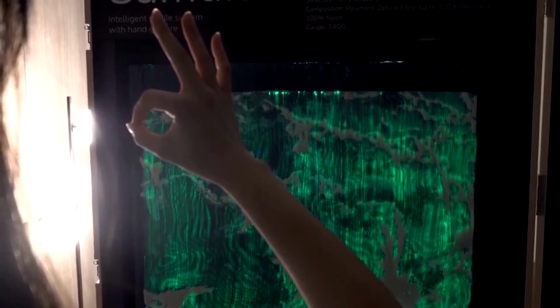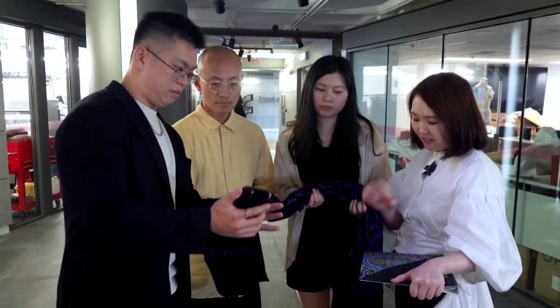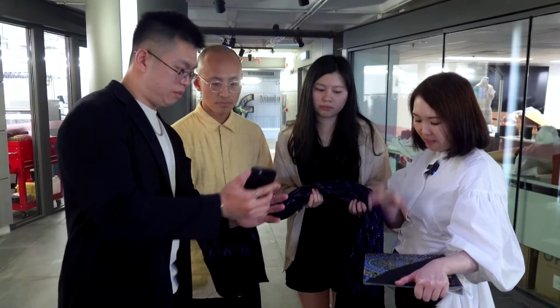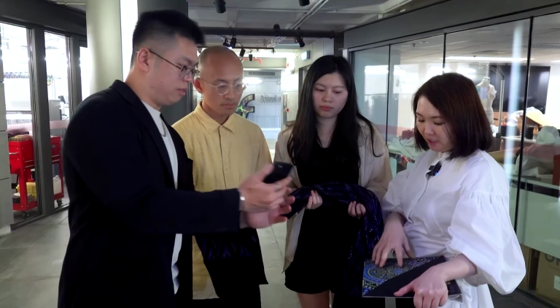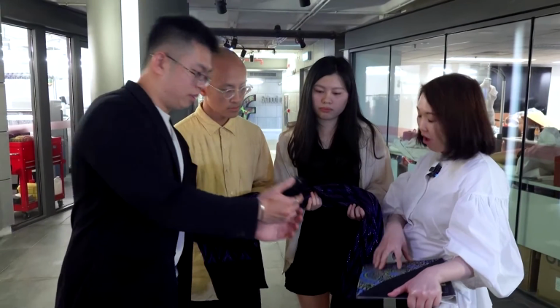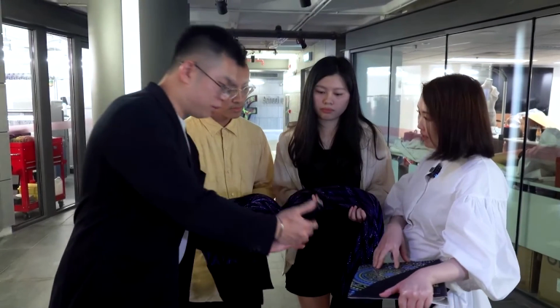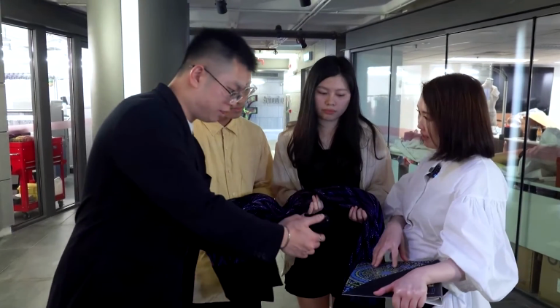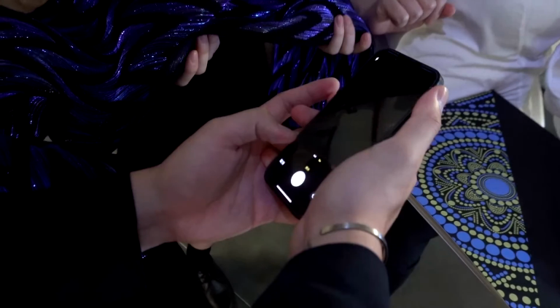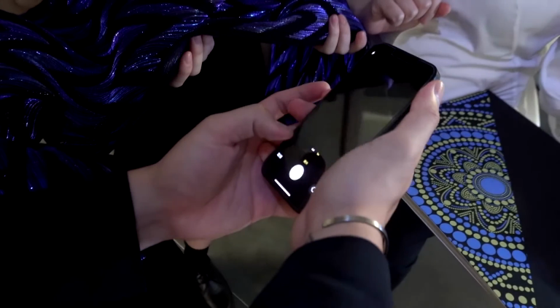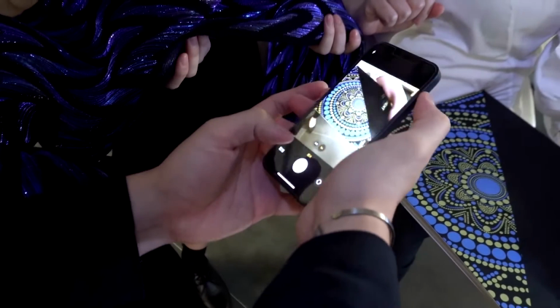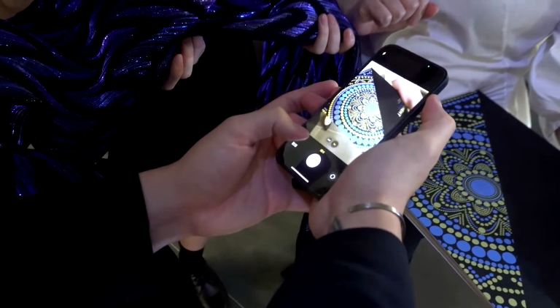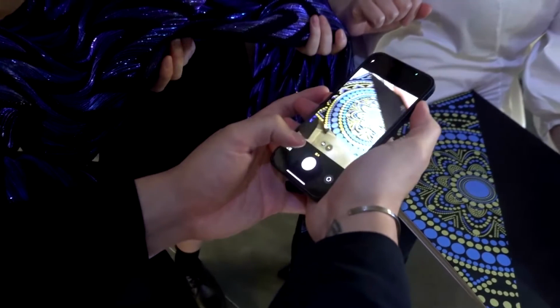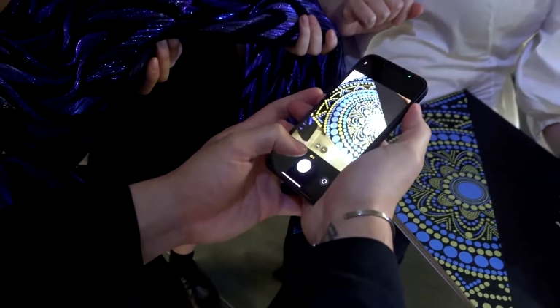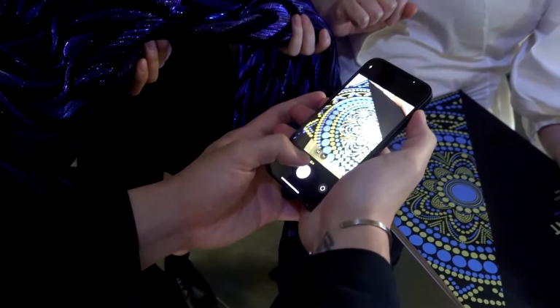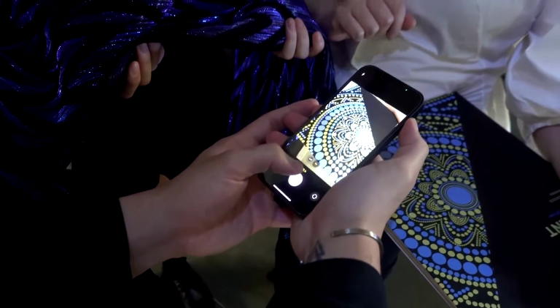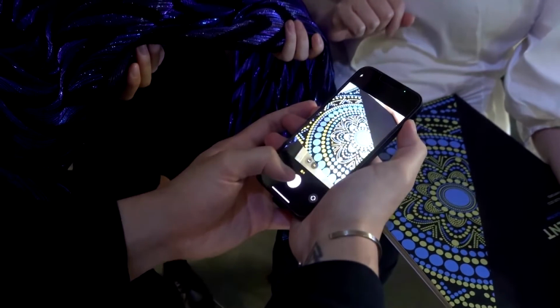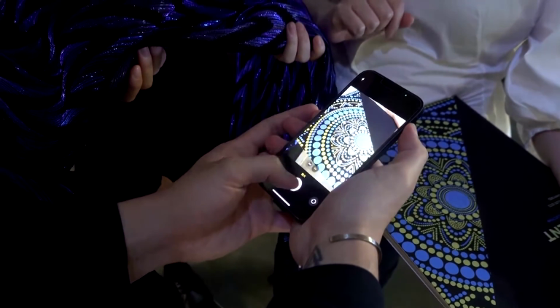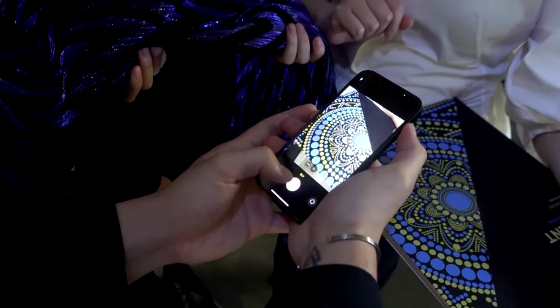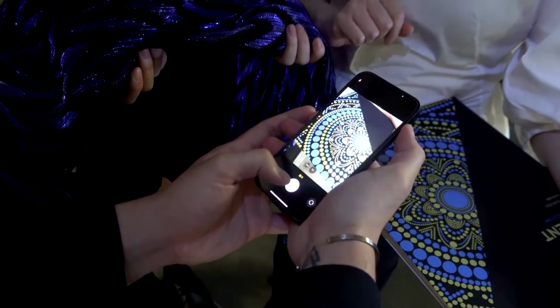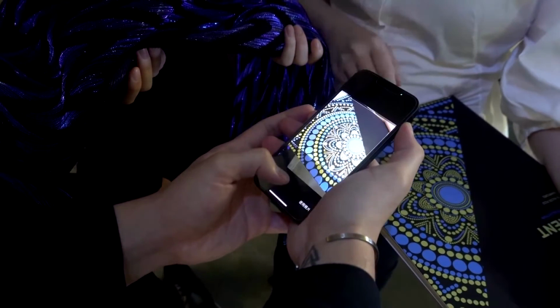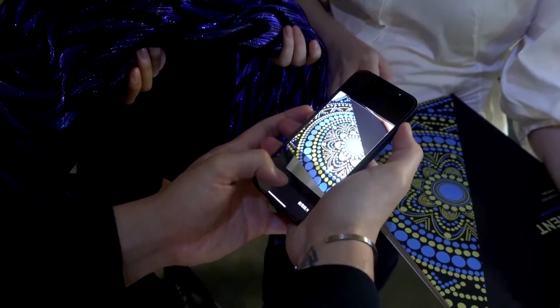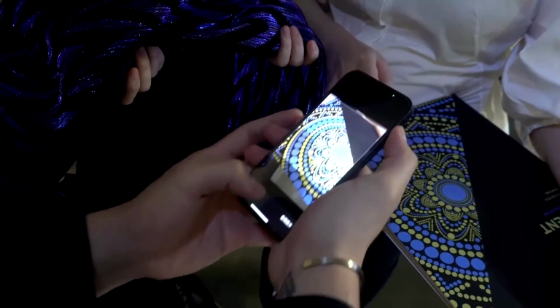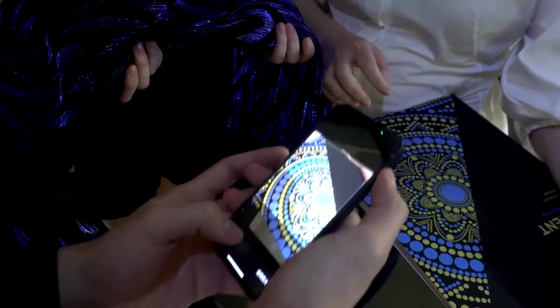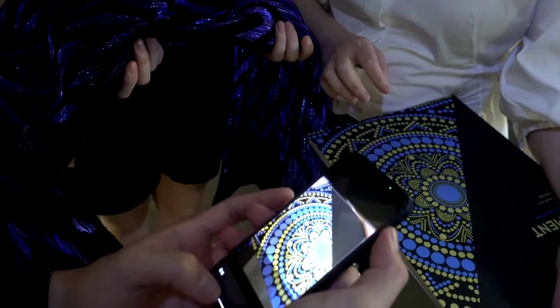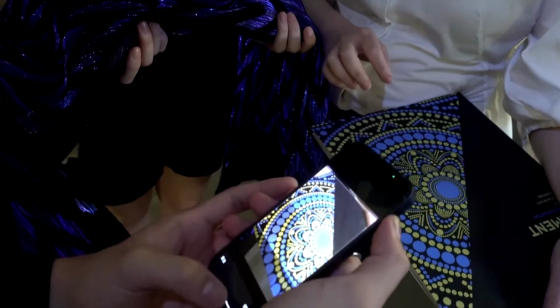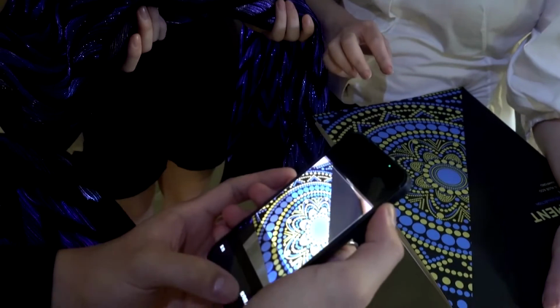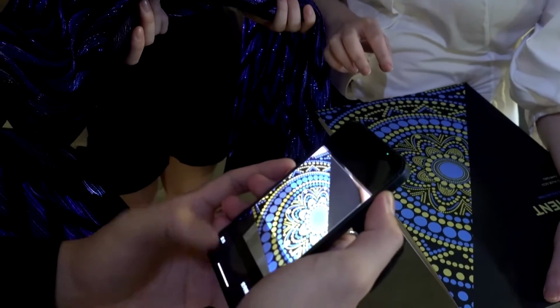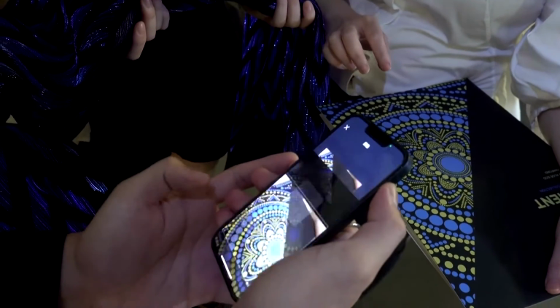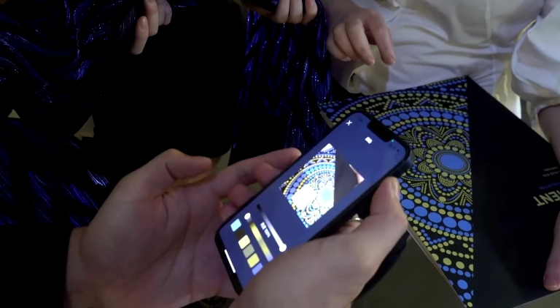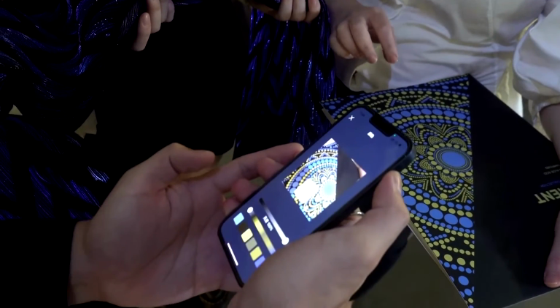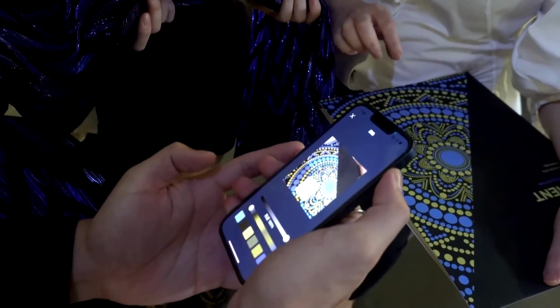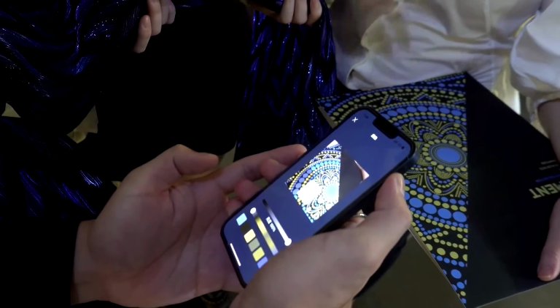The latest feature even enables wearers to choose colors from photos on their phone and project them onto the fabric.